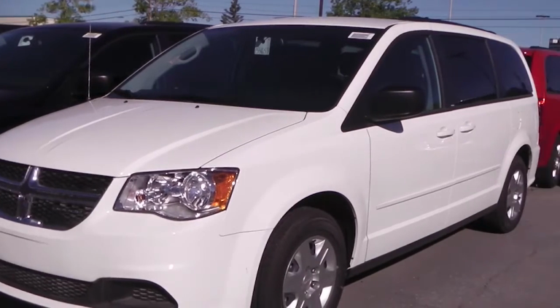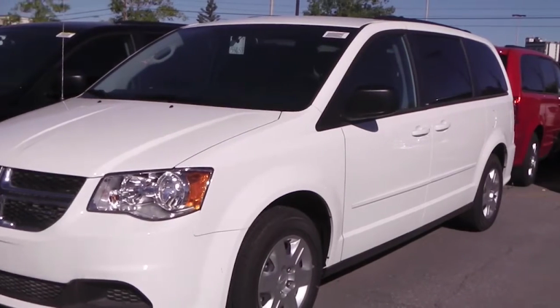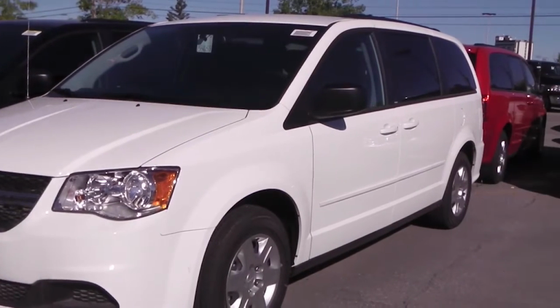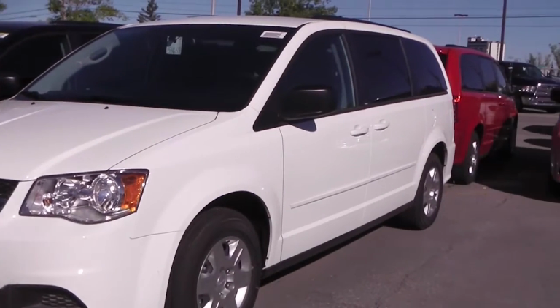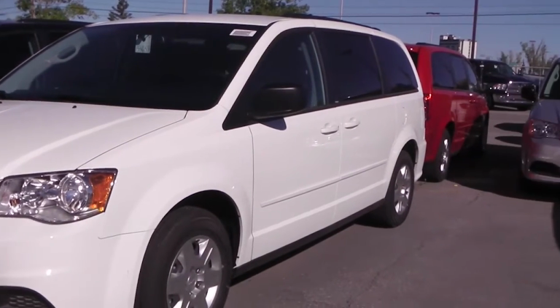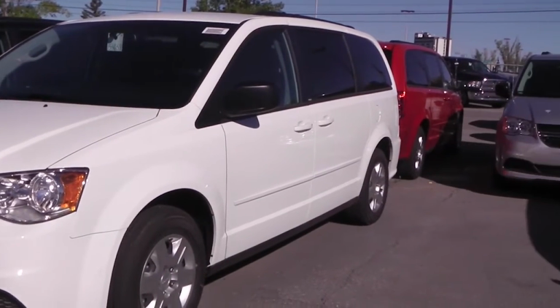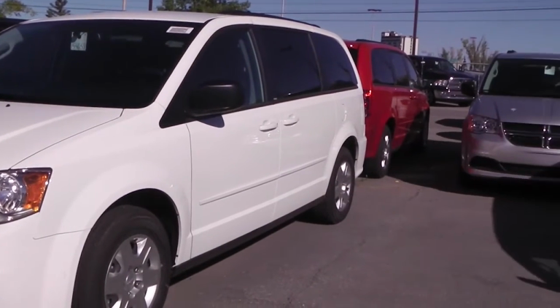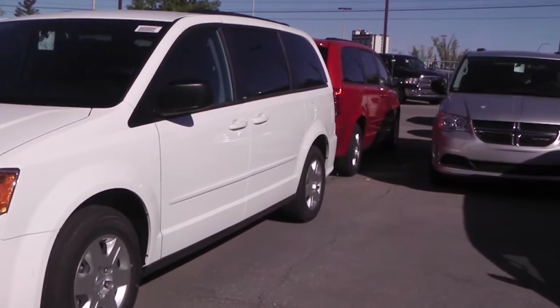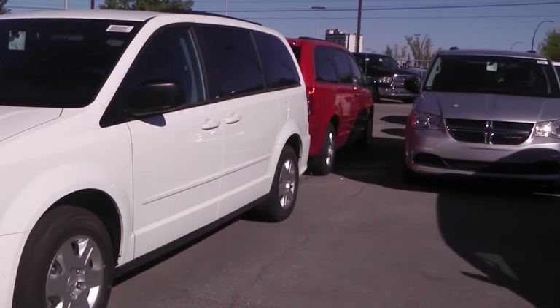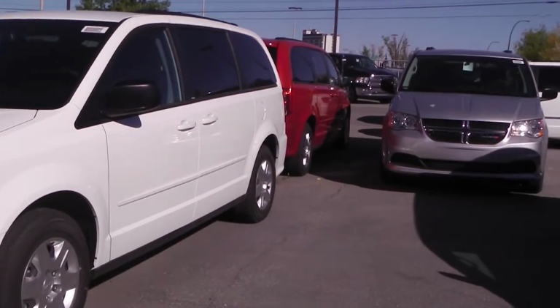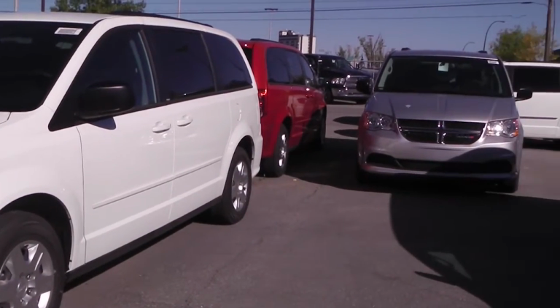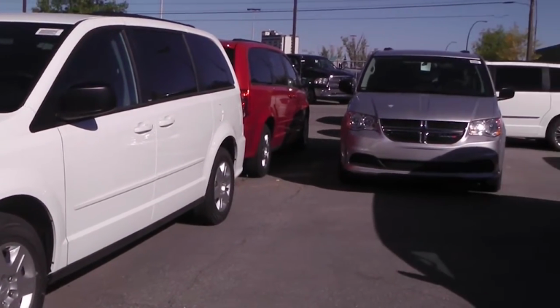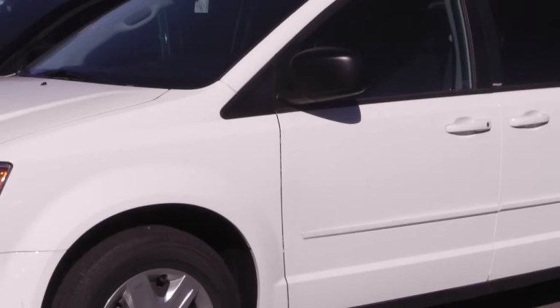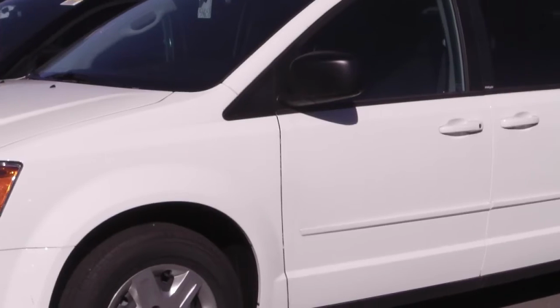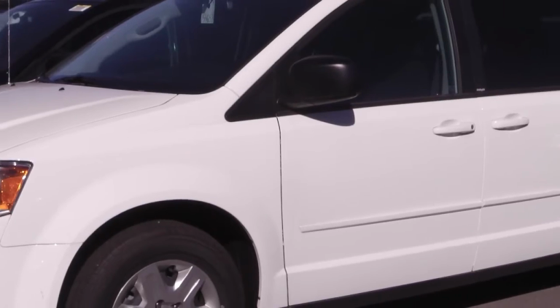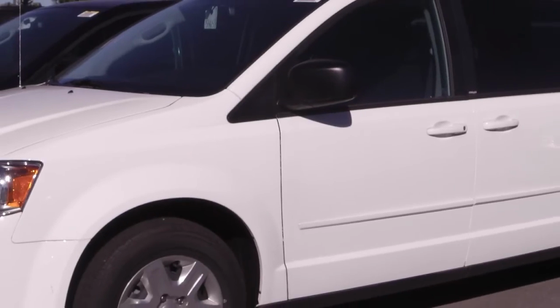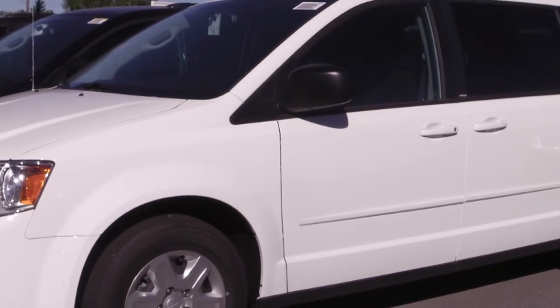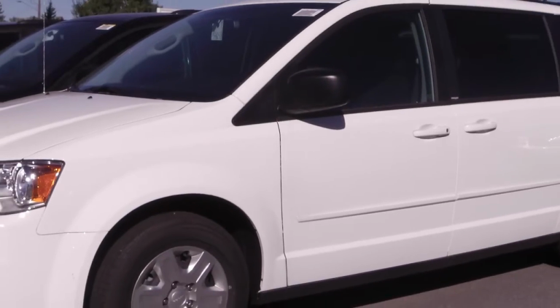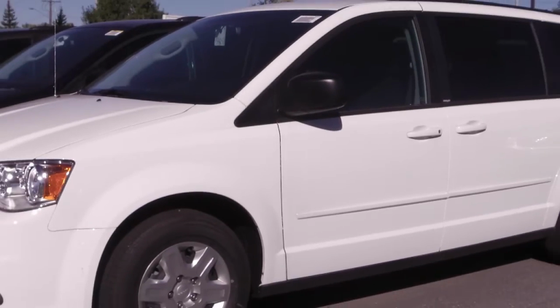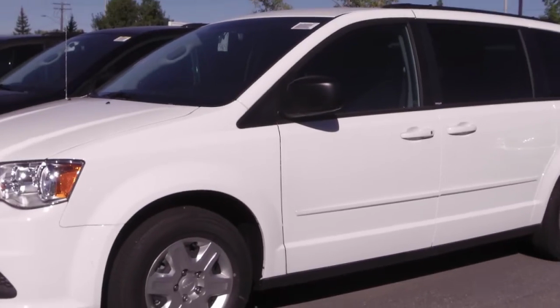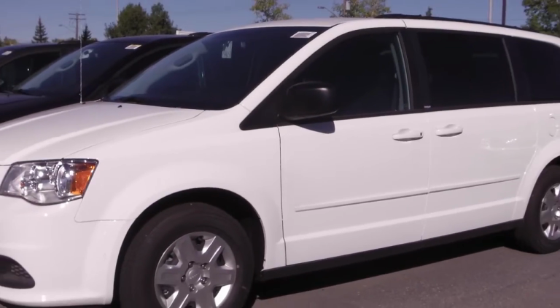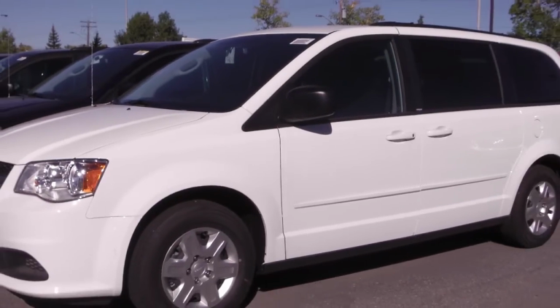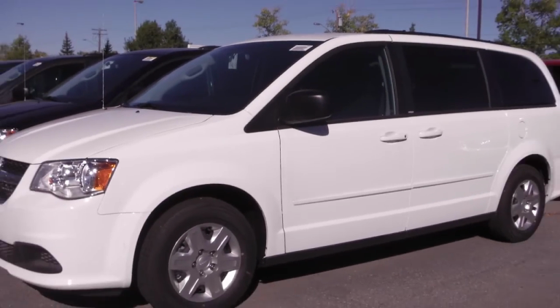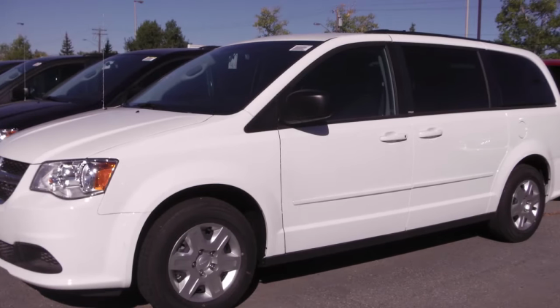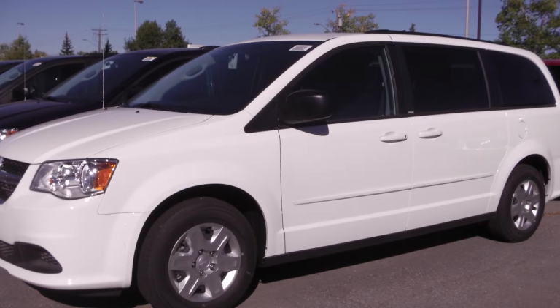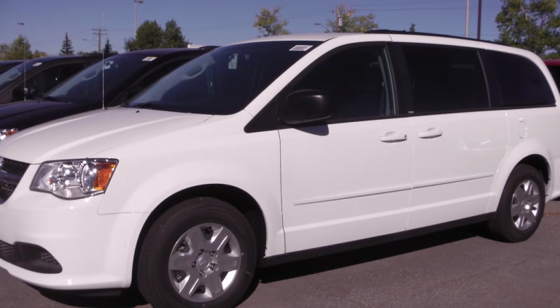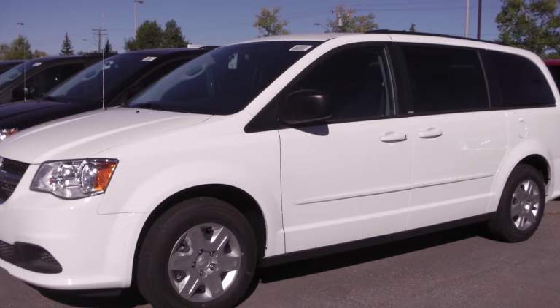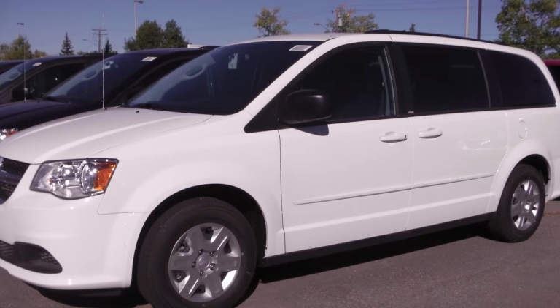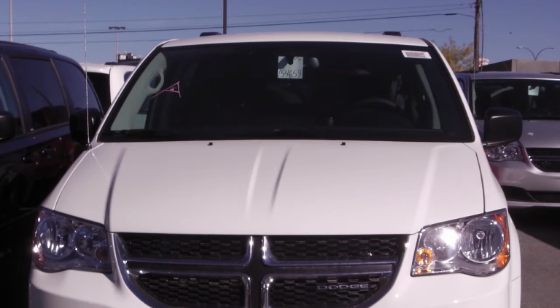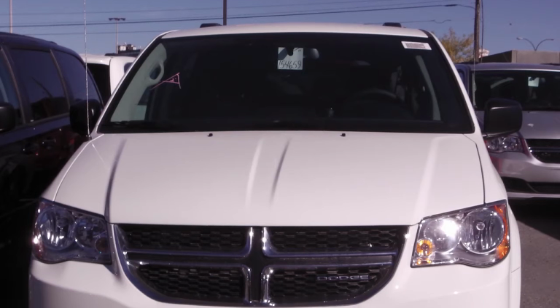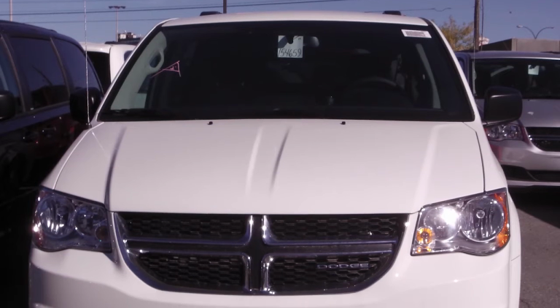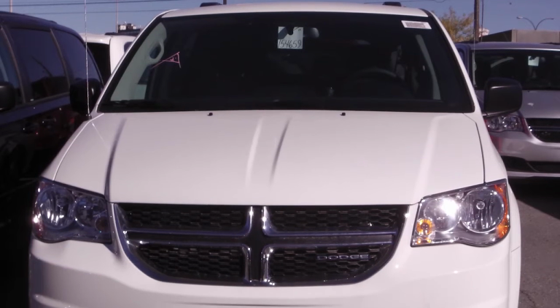This 2012 Dodge Grand Caravan features a 3.6 liter engine and a white exterior.